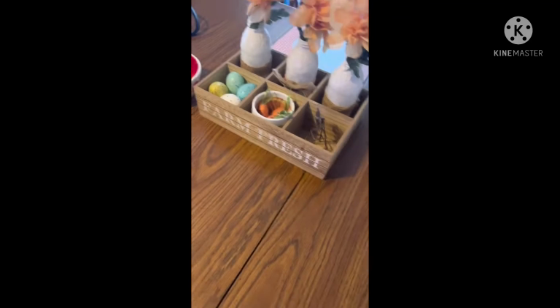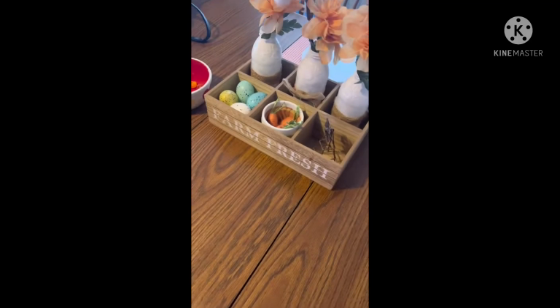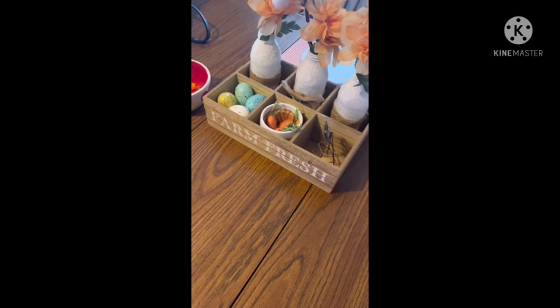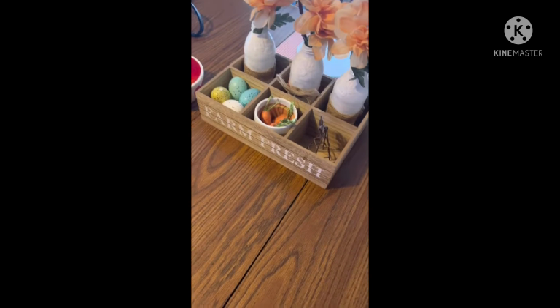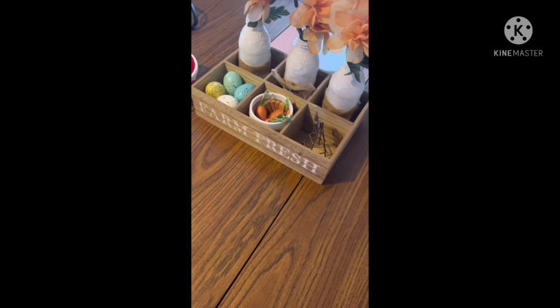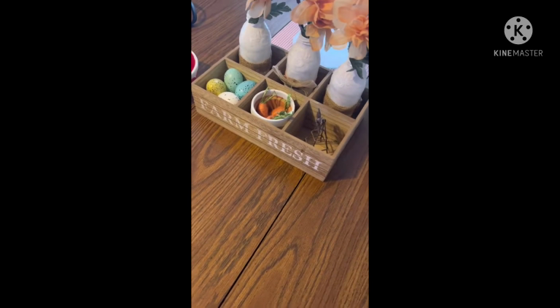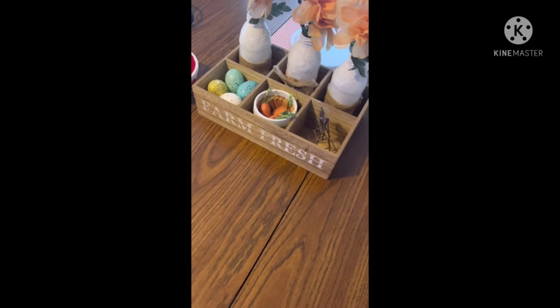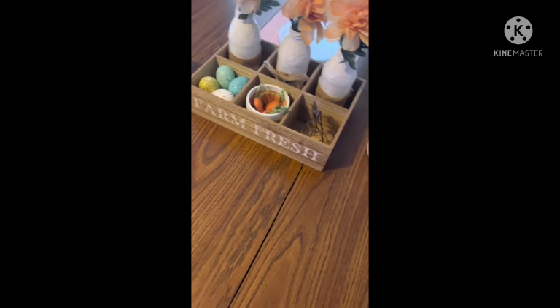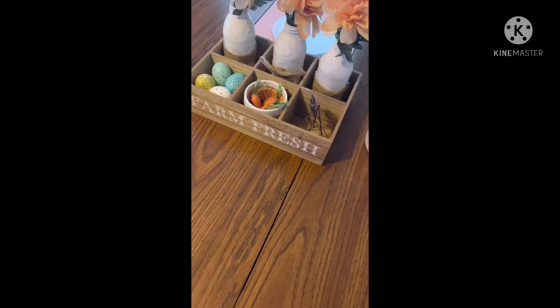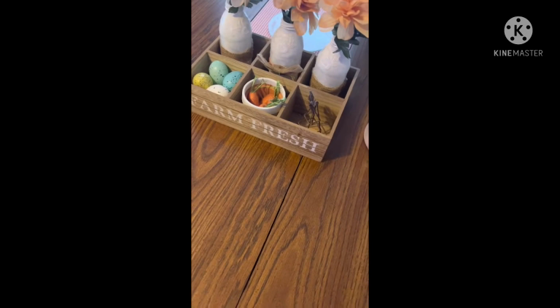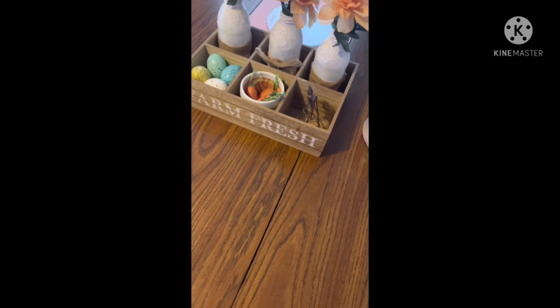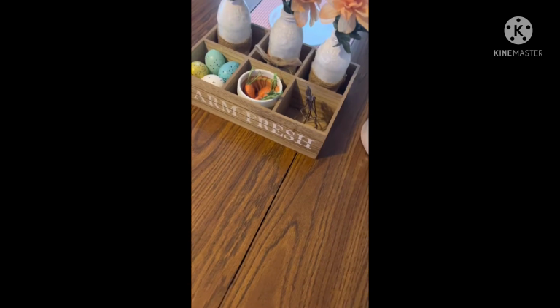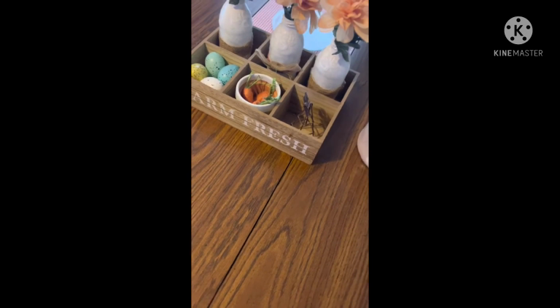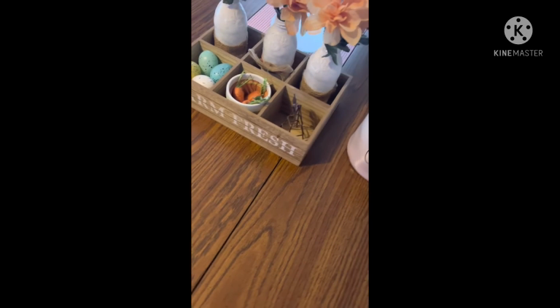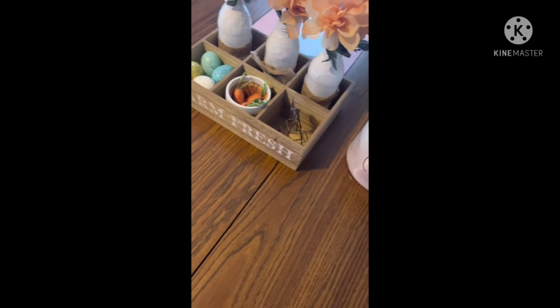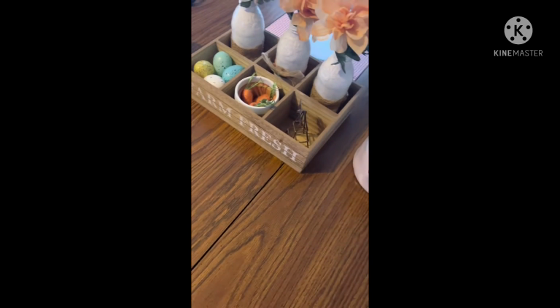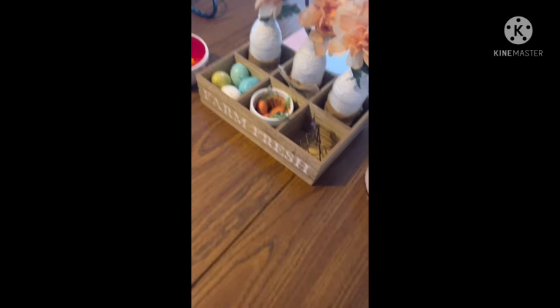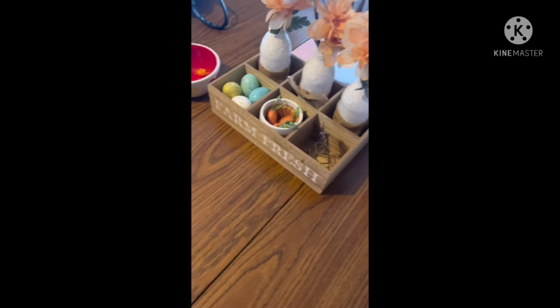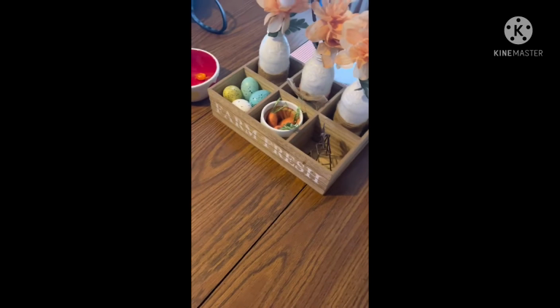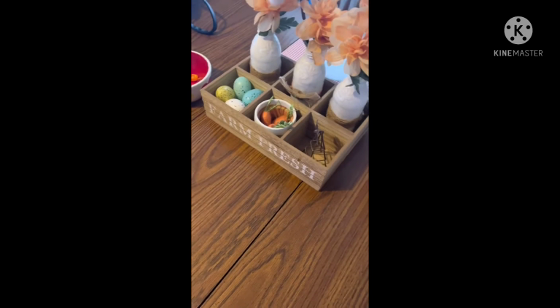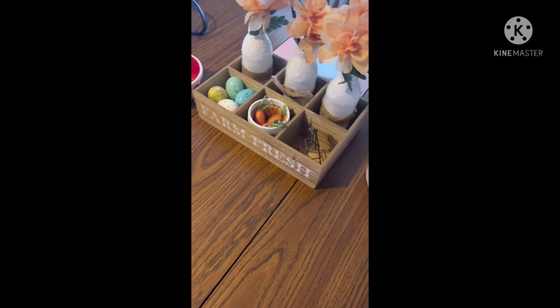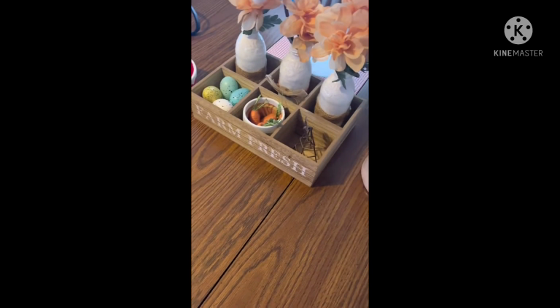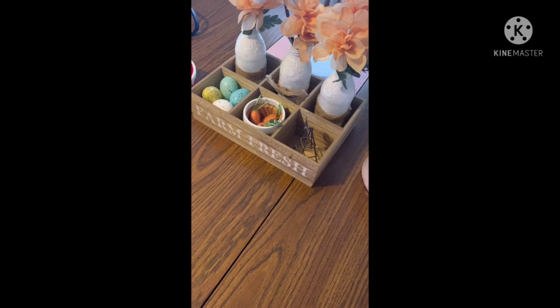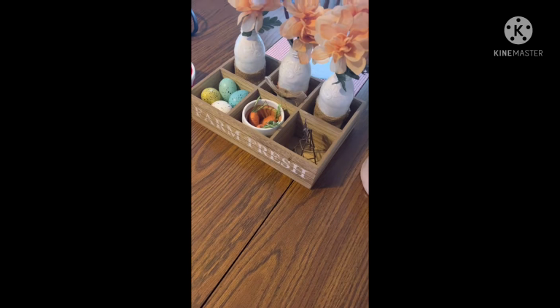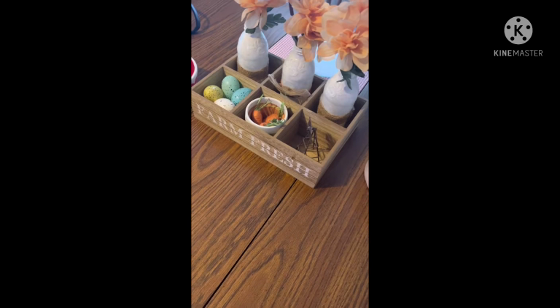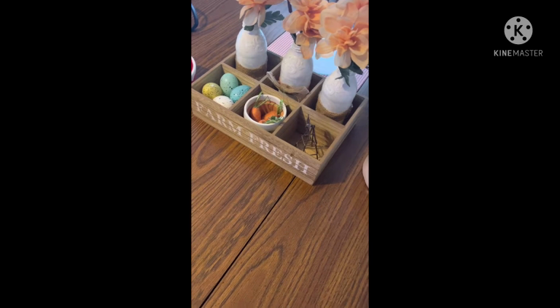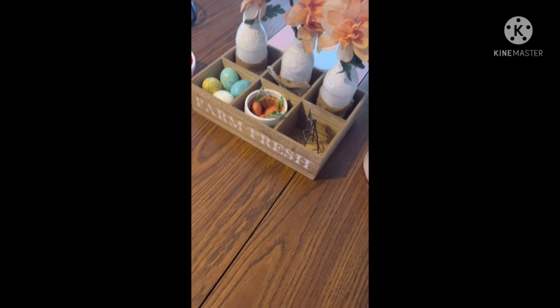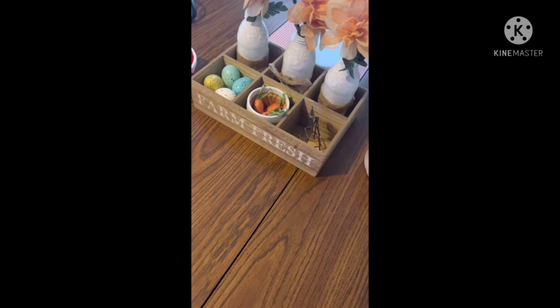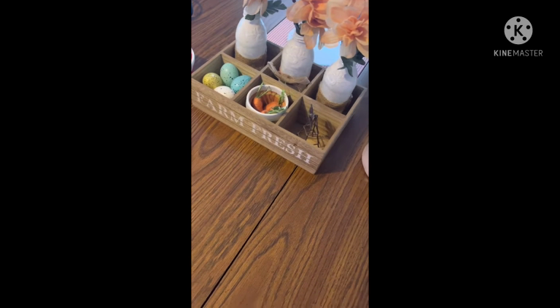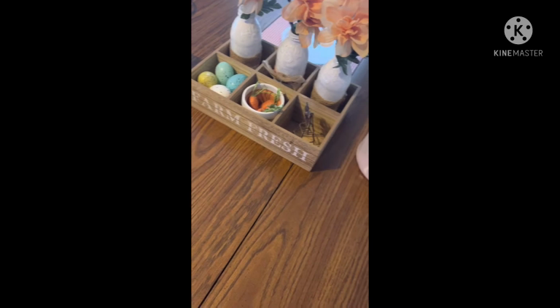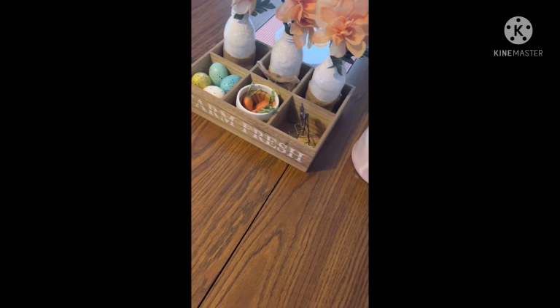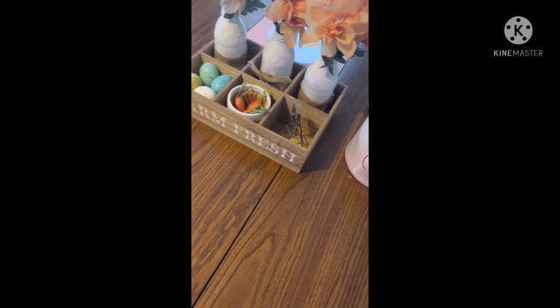Hey everyone, it's Cheap and Thrifty Mom. How are you guys doing? I hope everybody is doing well.